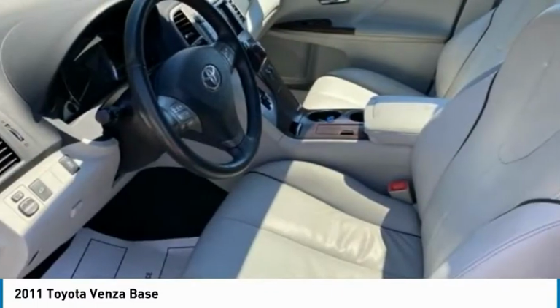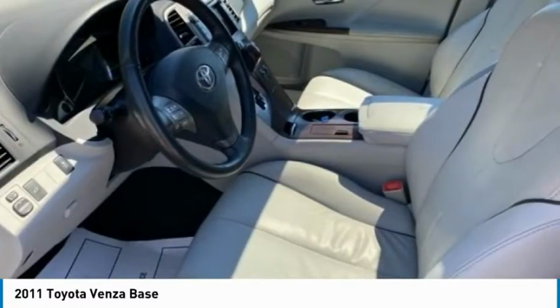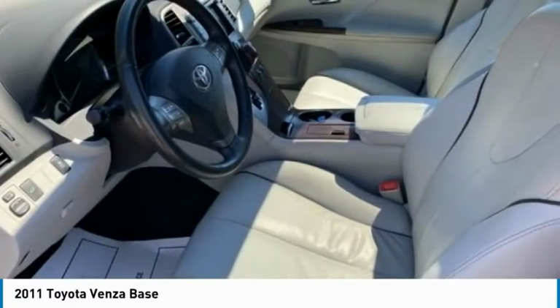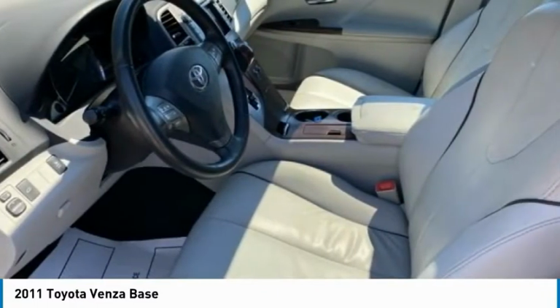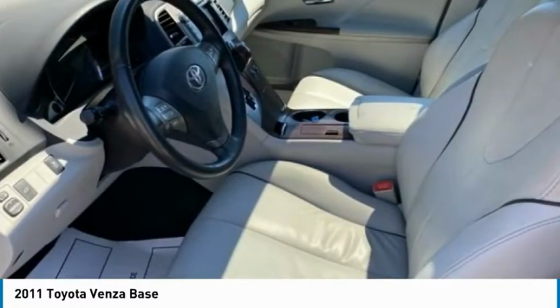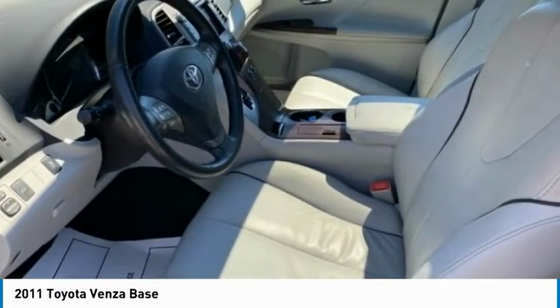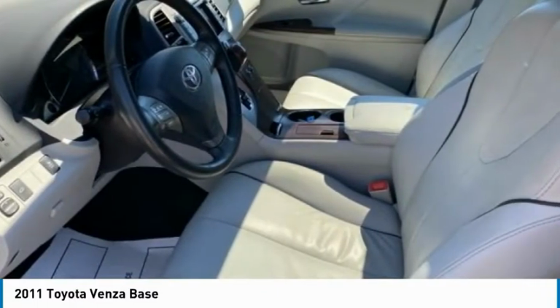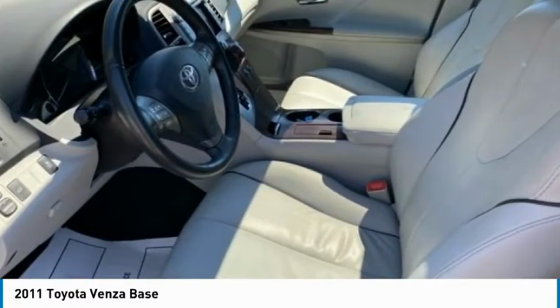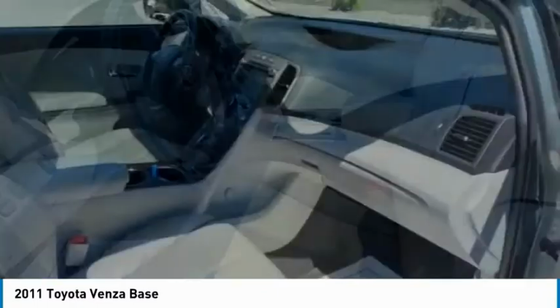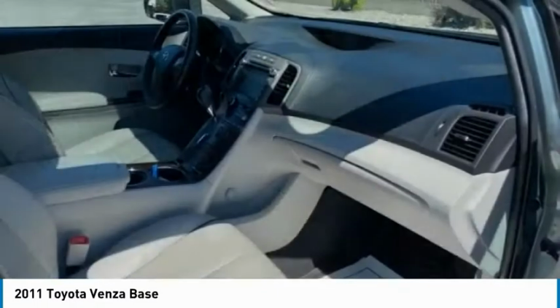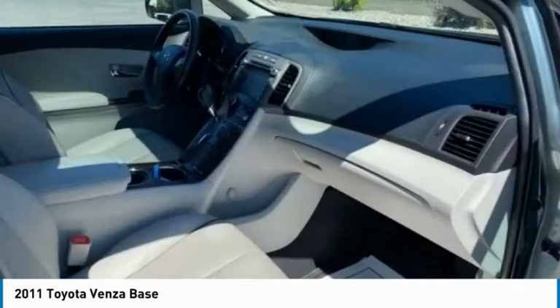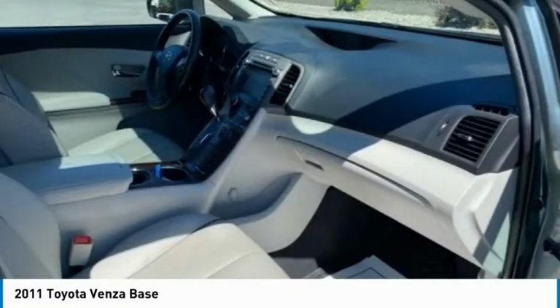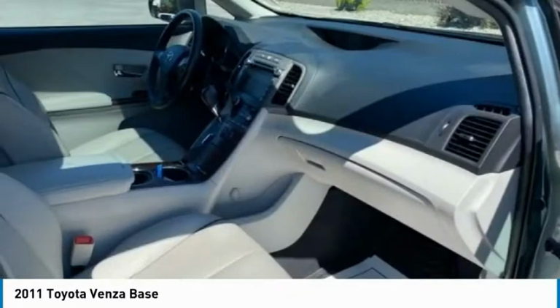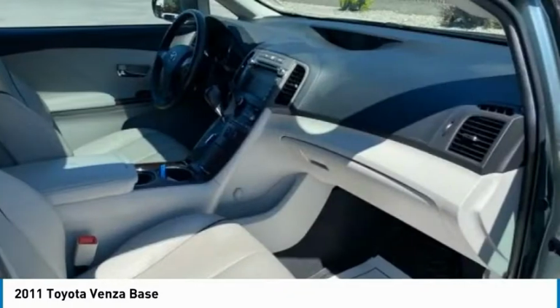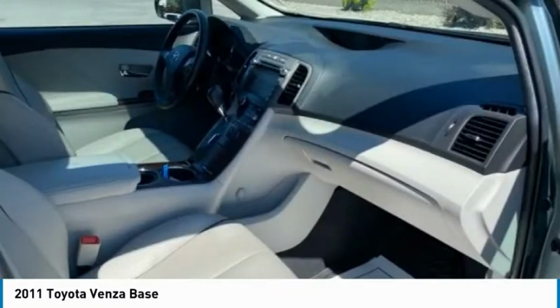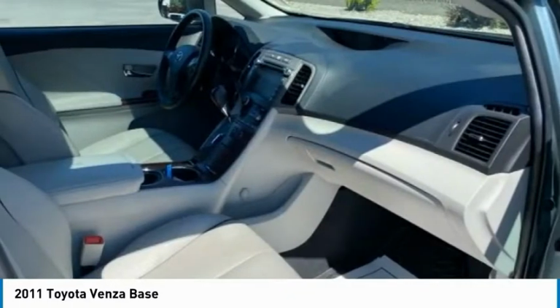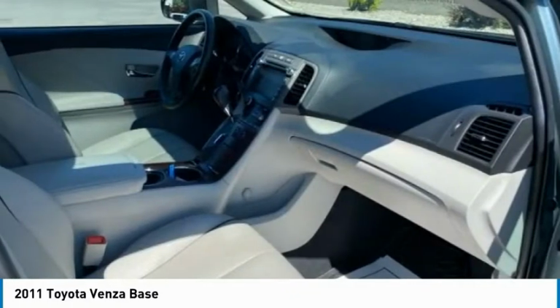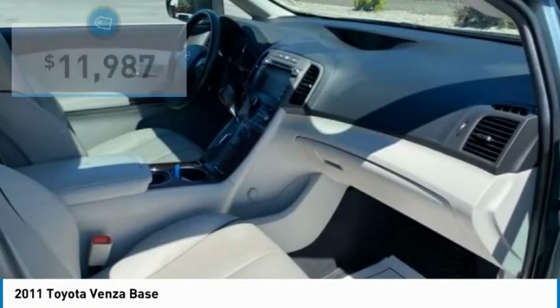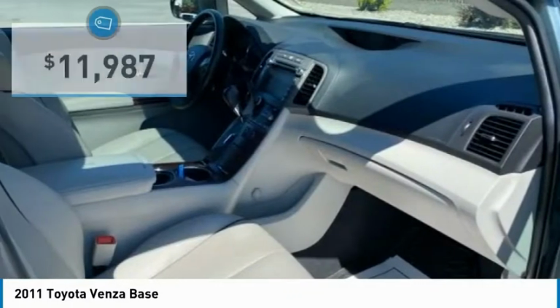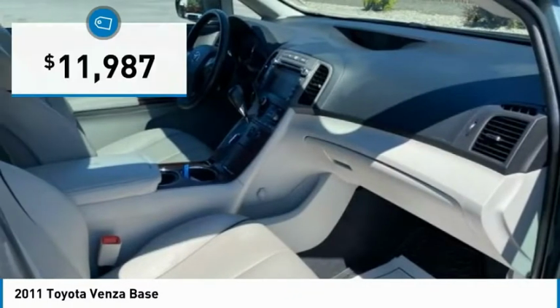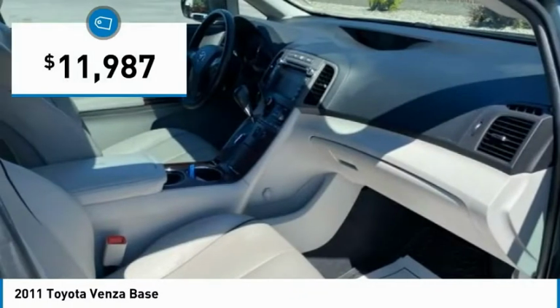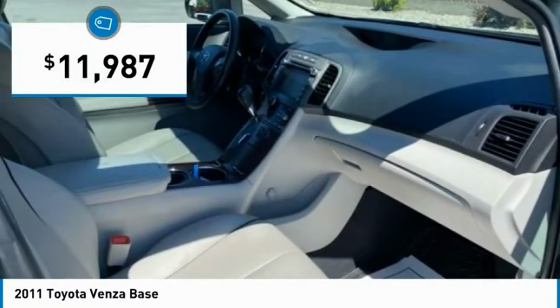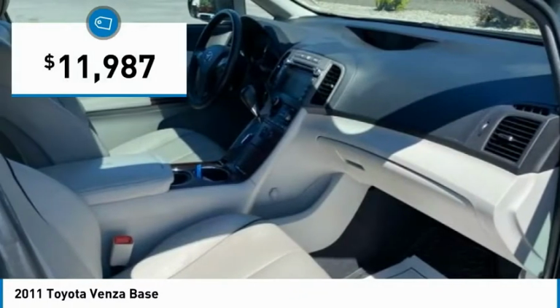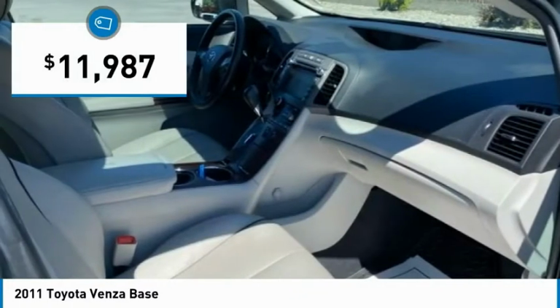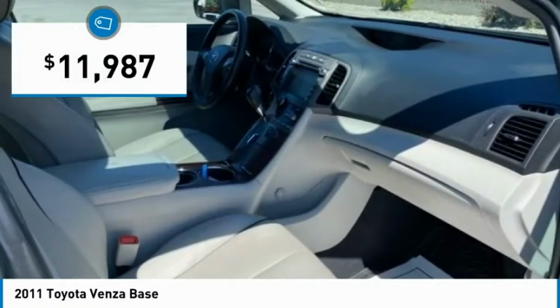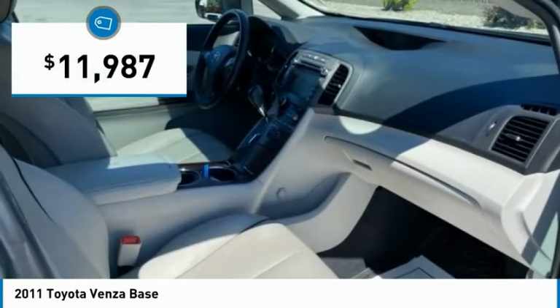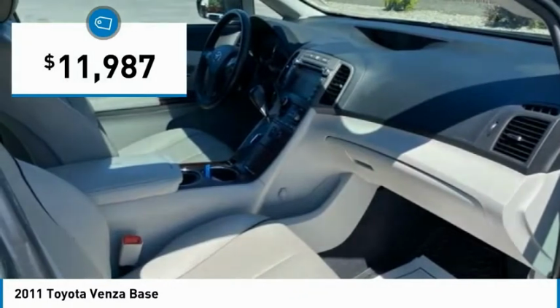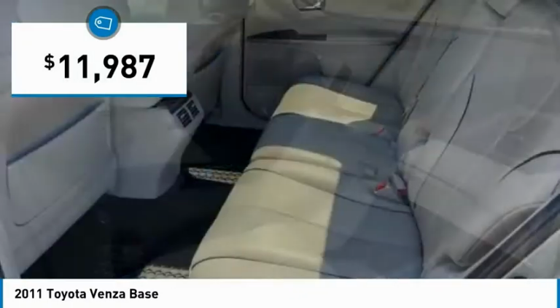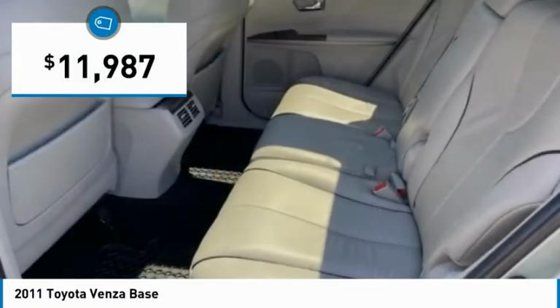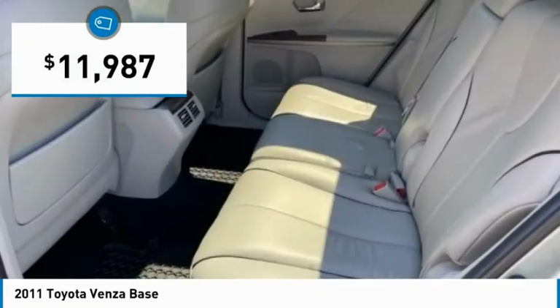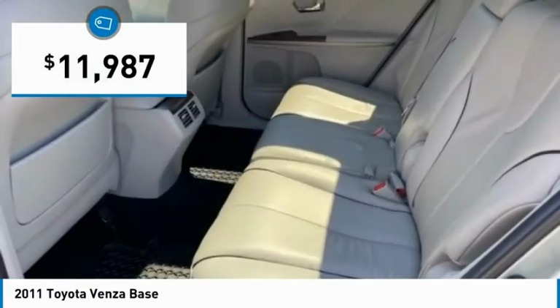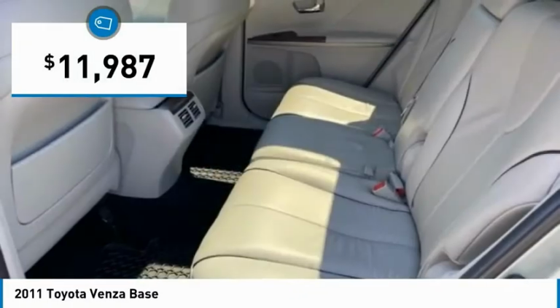You're more than one thing, so is Venza, and it is priced below $15,000.